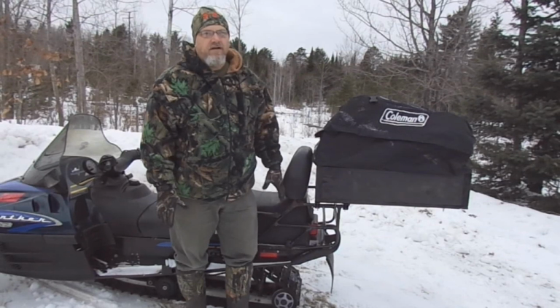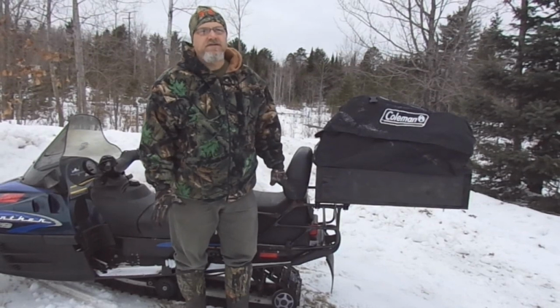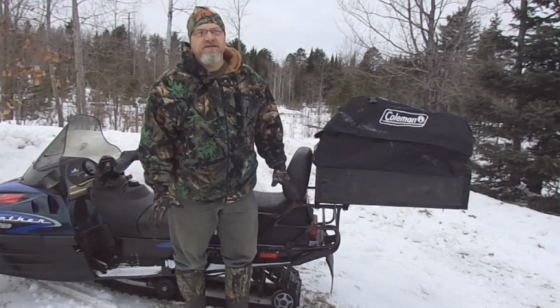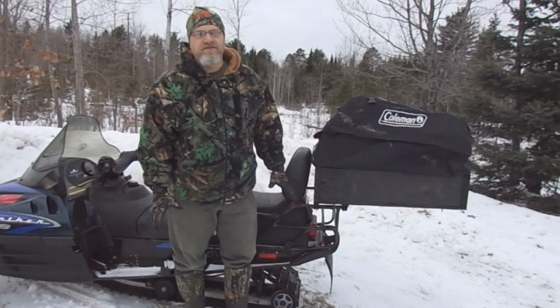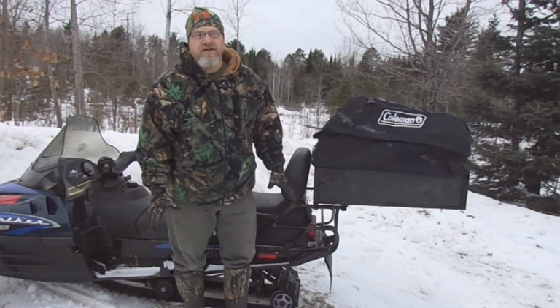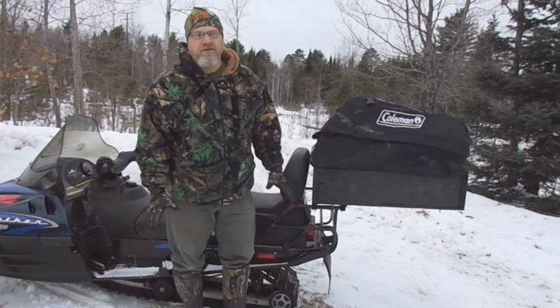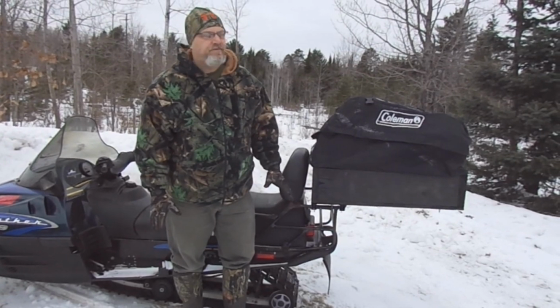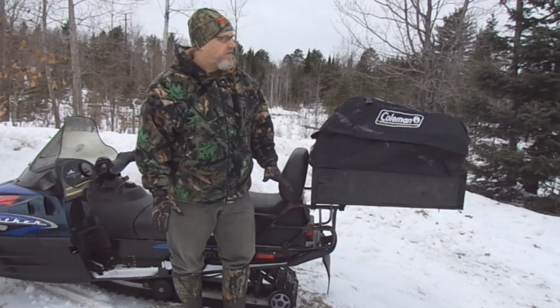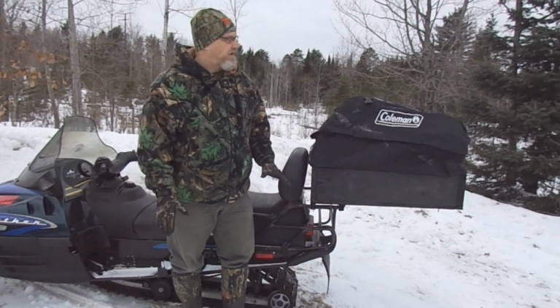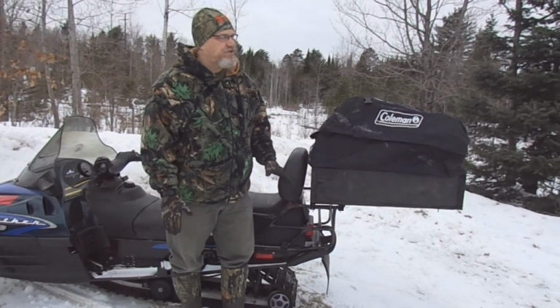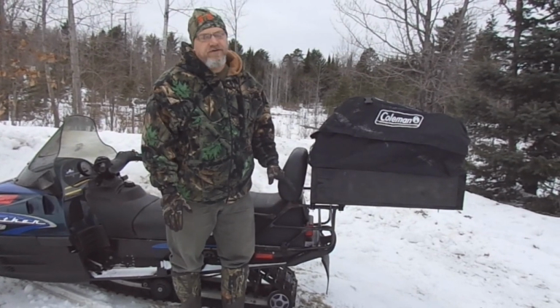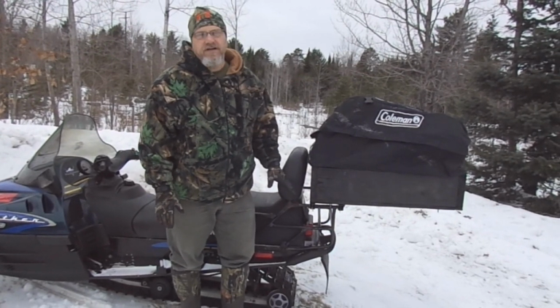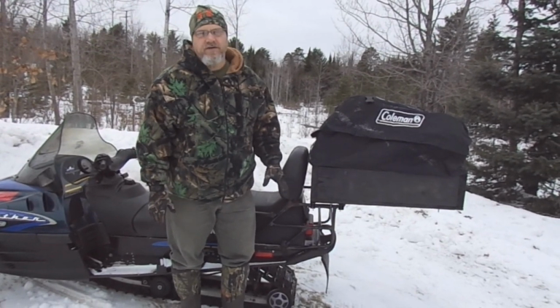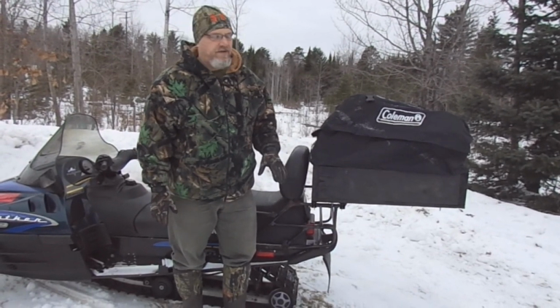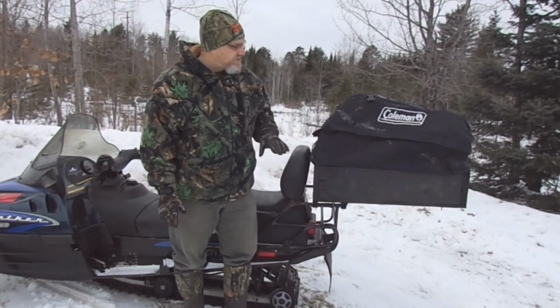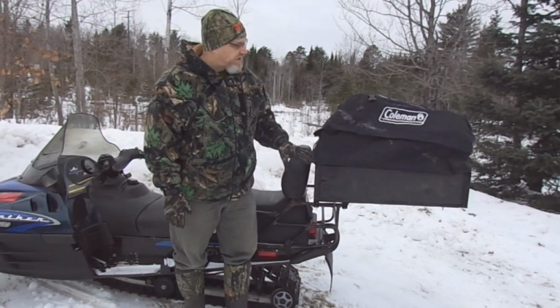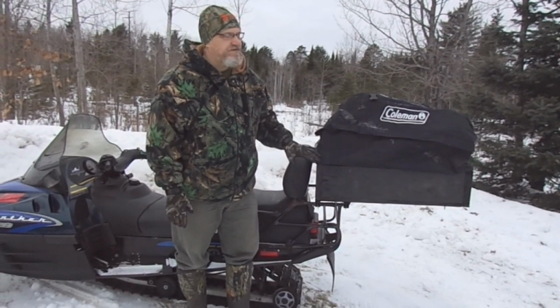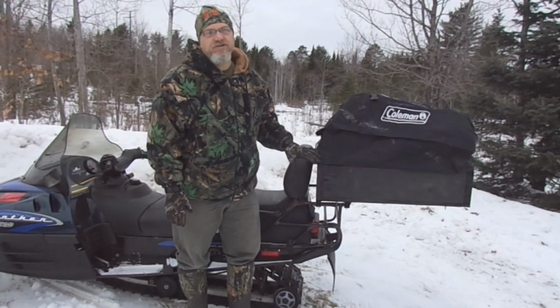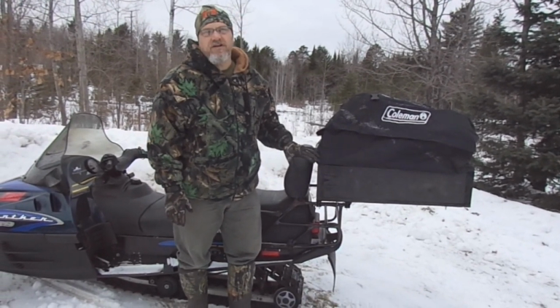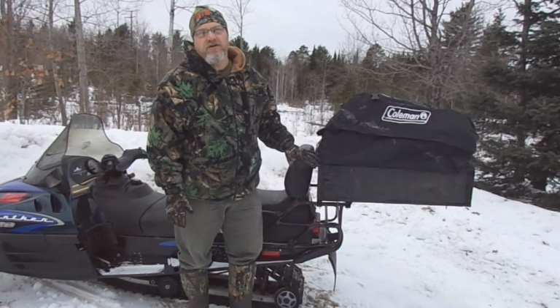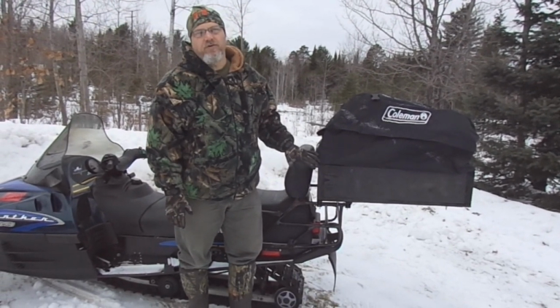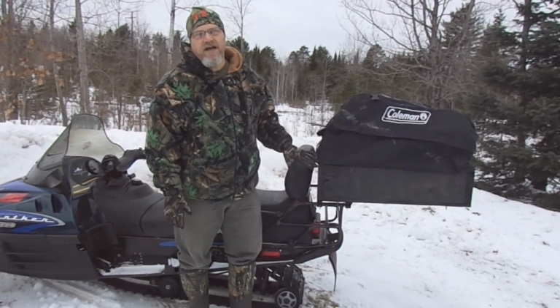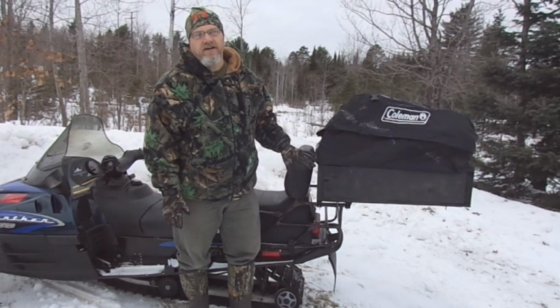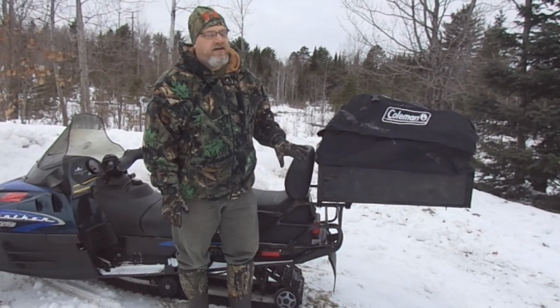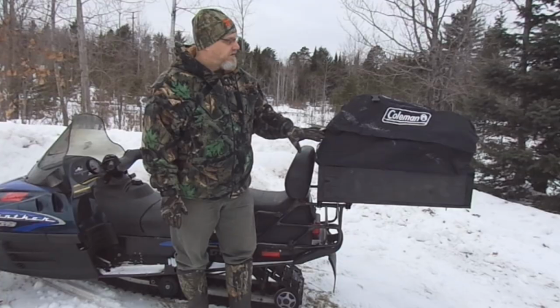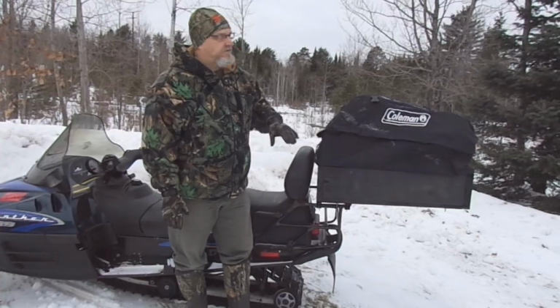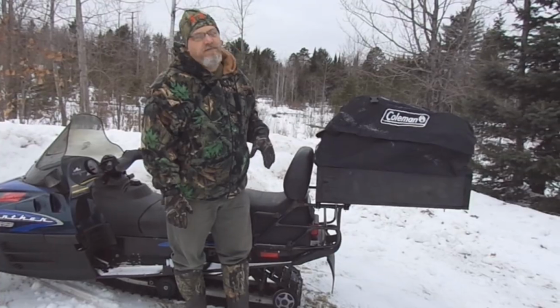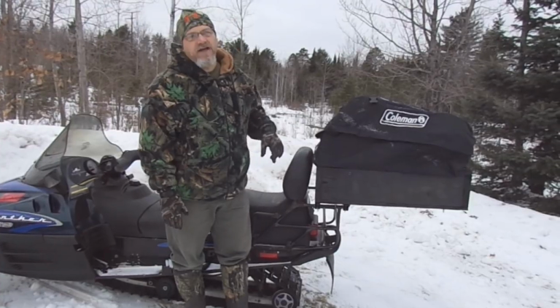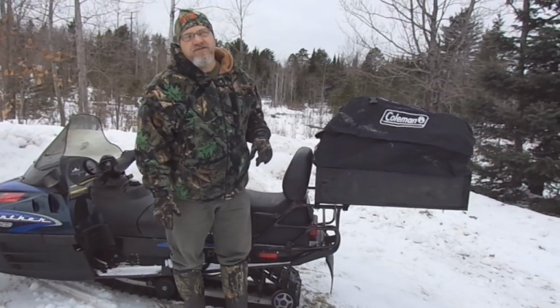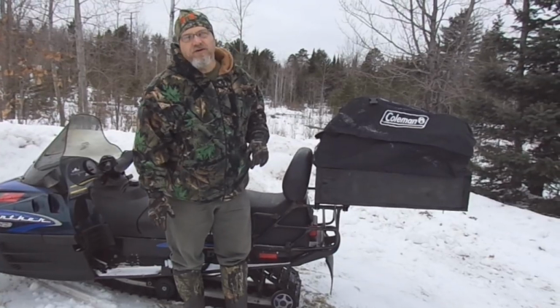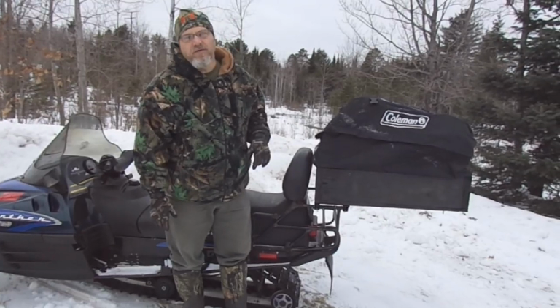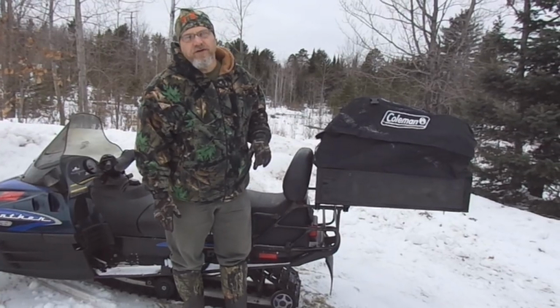On today's video, I'm going to show you guys how I made this ice fishing cargo rack for the back of the snowmobile.